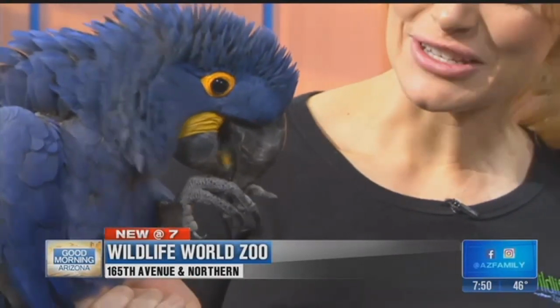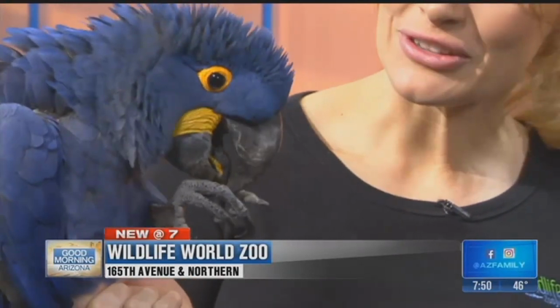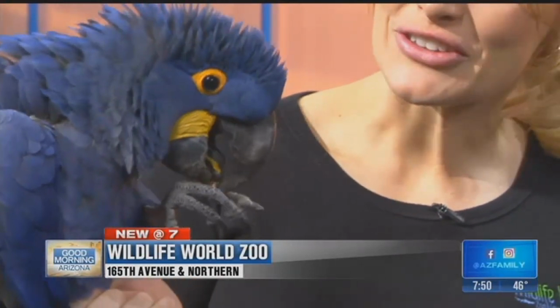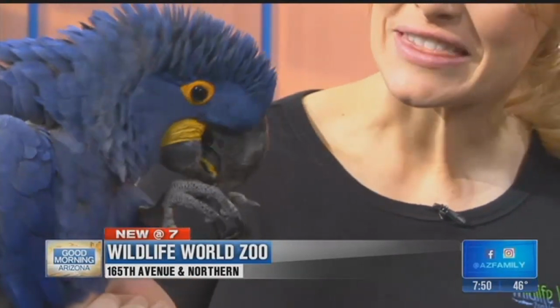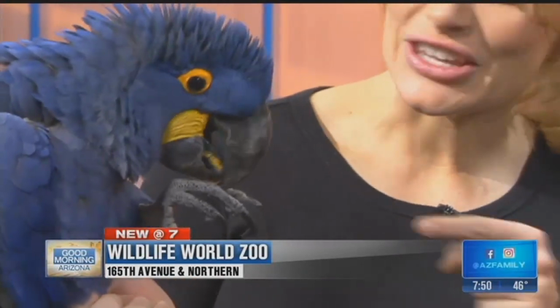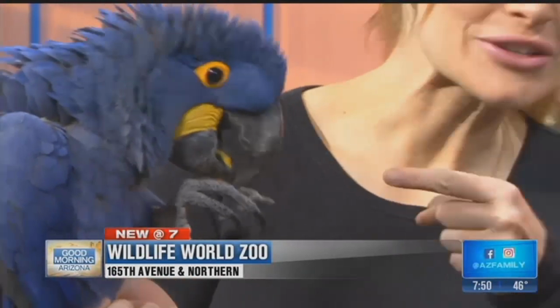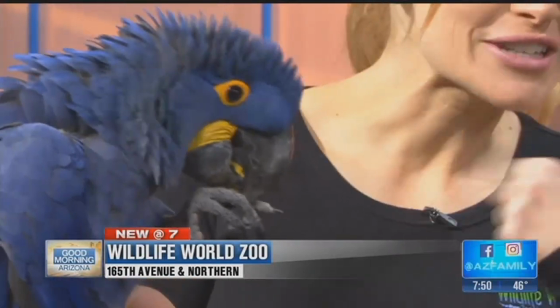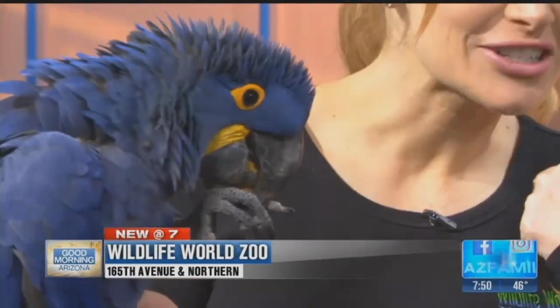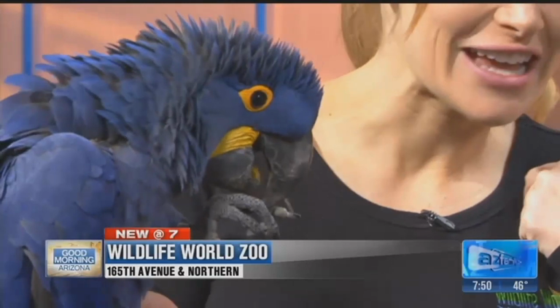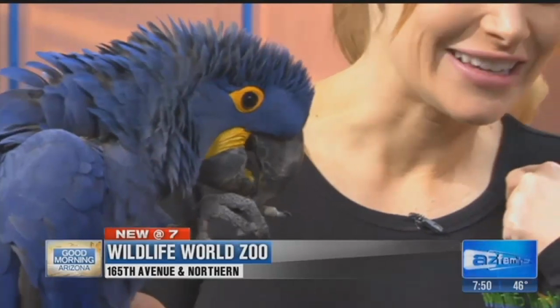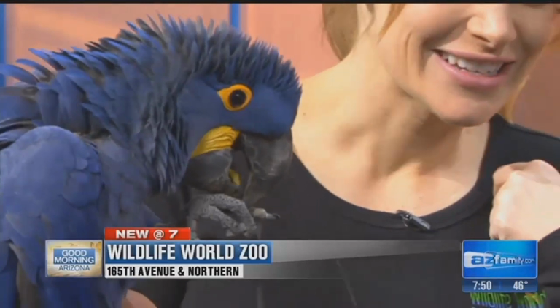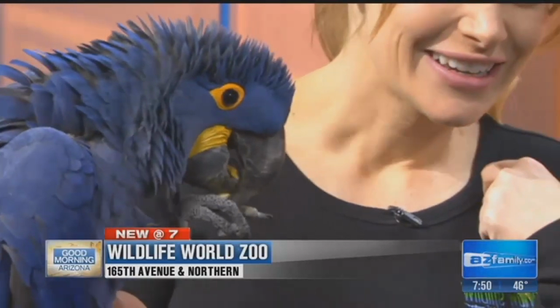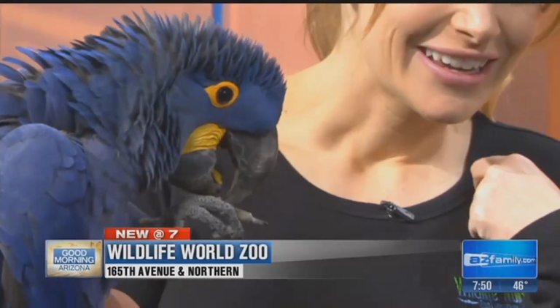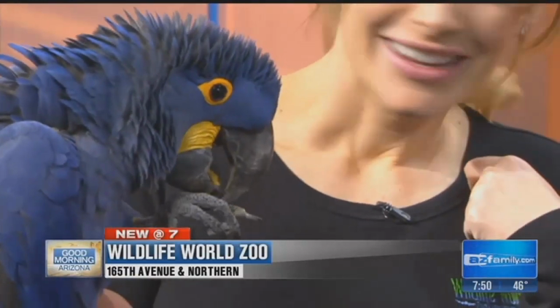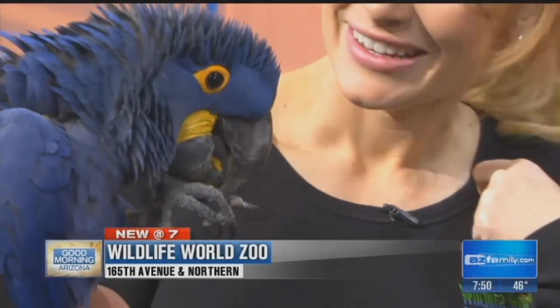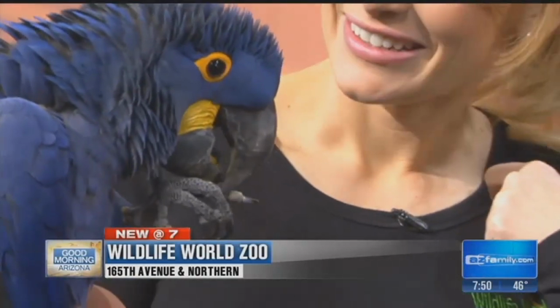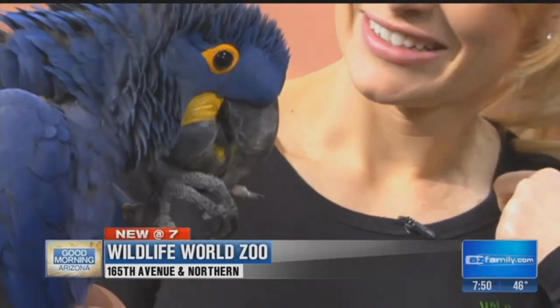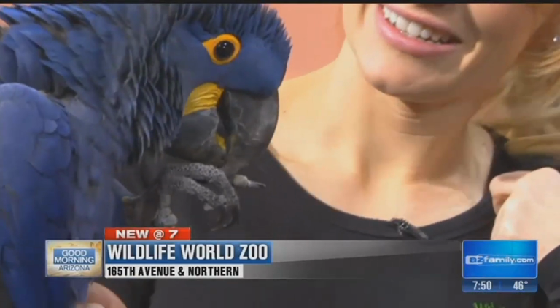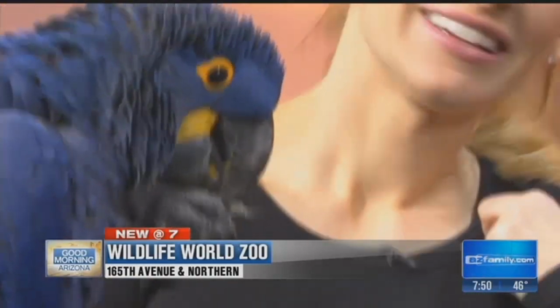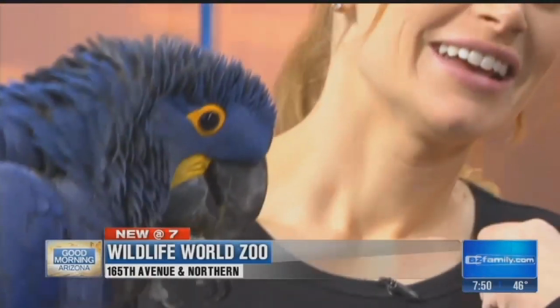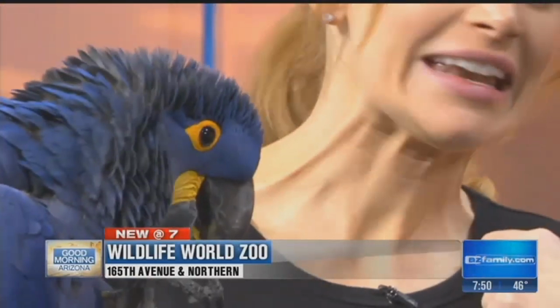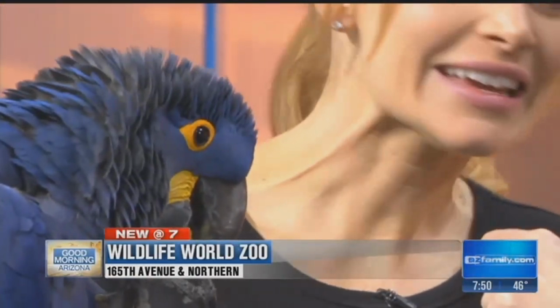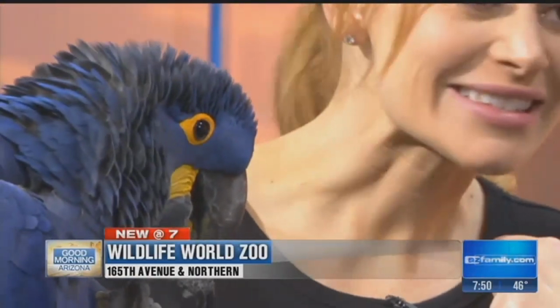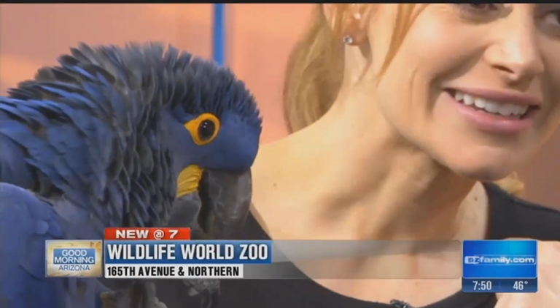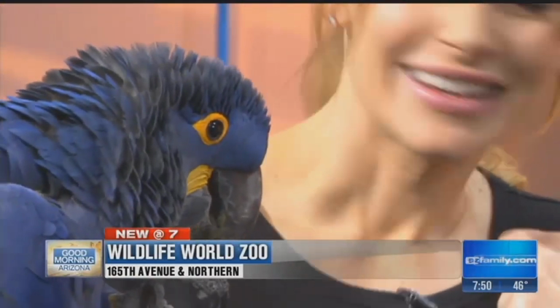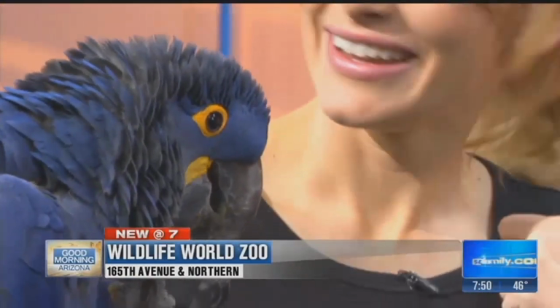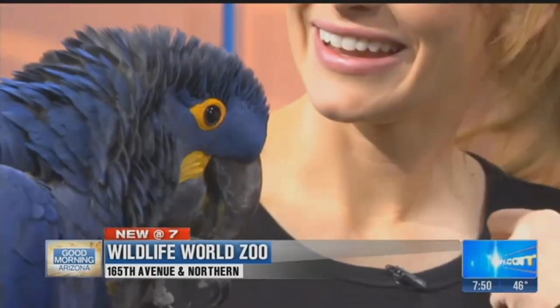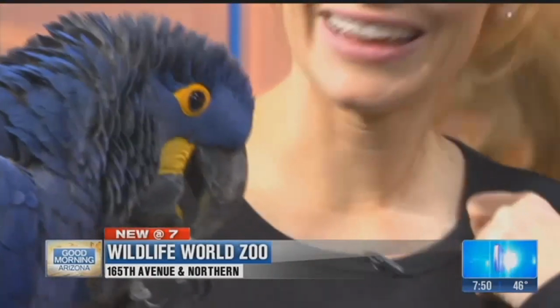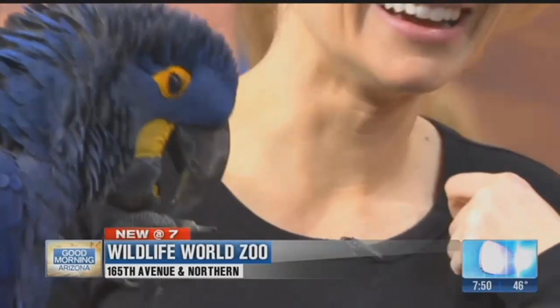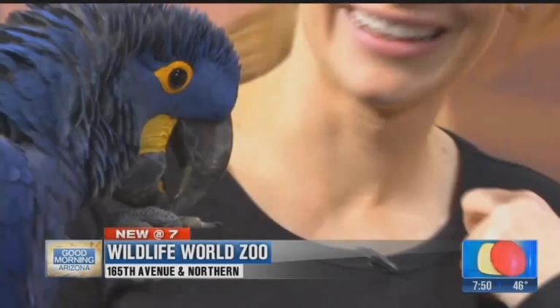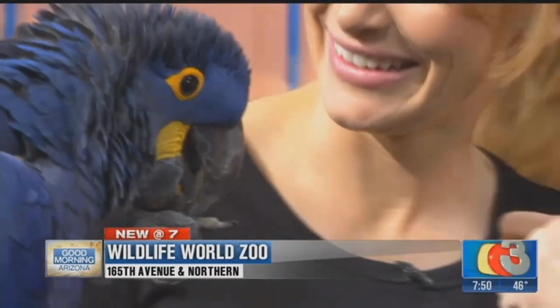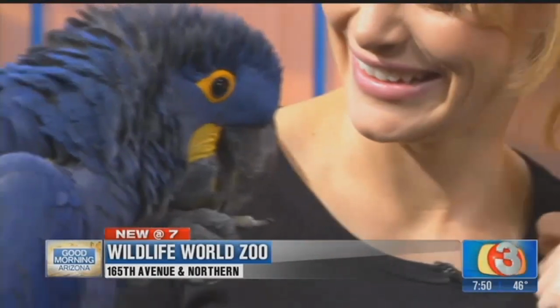Absolutely. Look at that cute little tongue she has. And her eyeliner is impeccable — it's perfectly on there. Good job, girl.